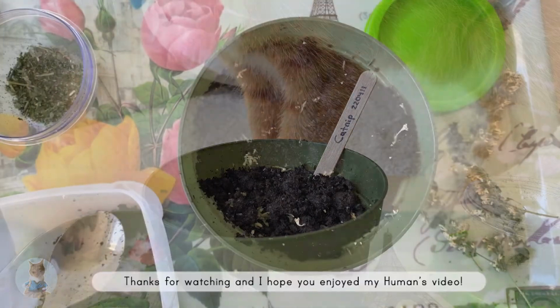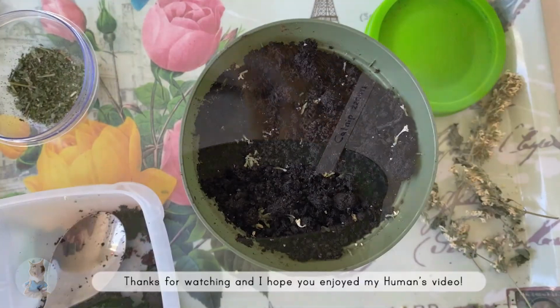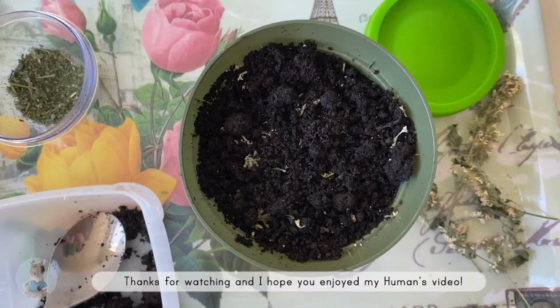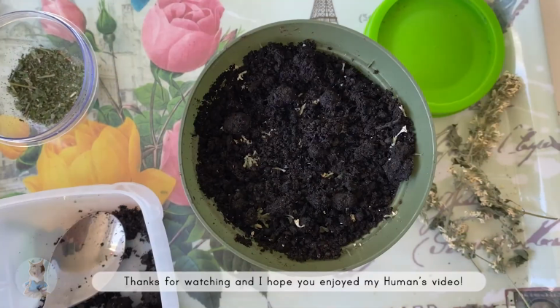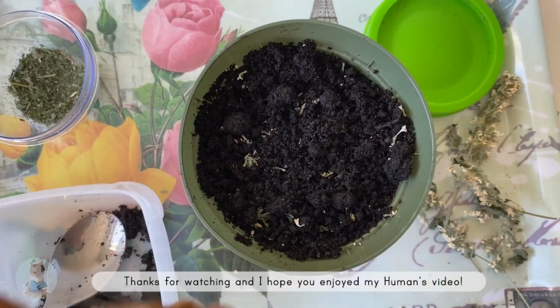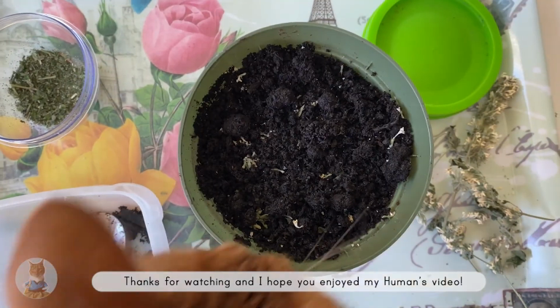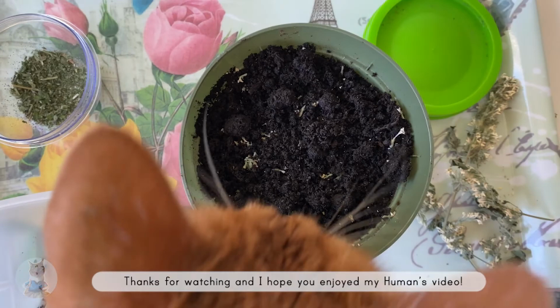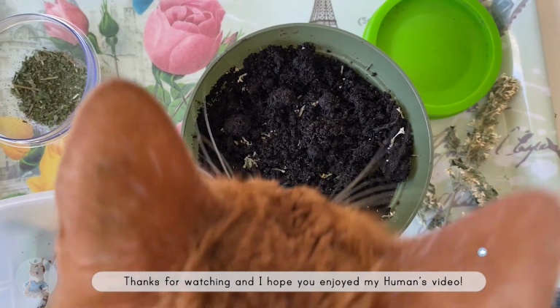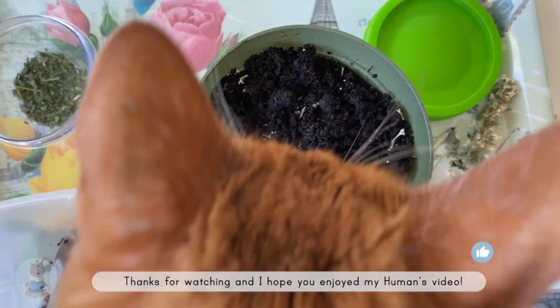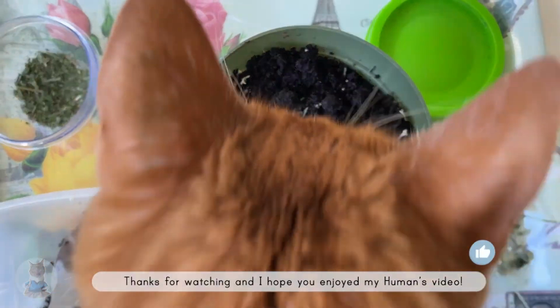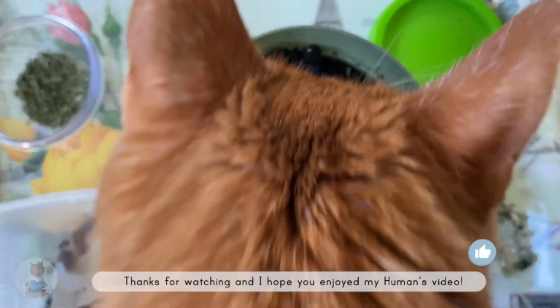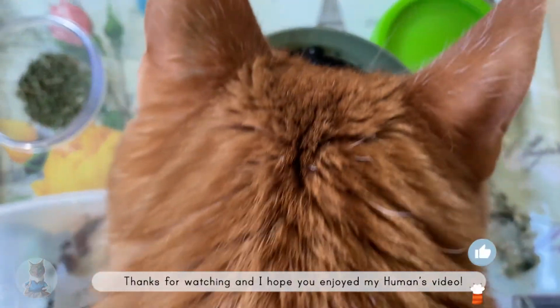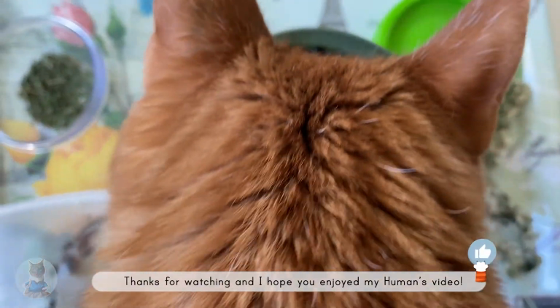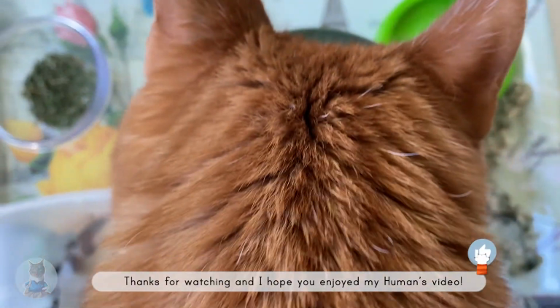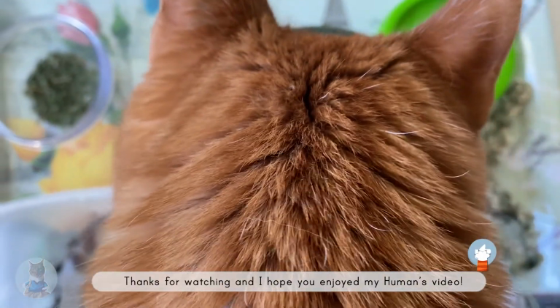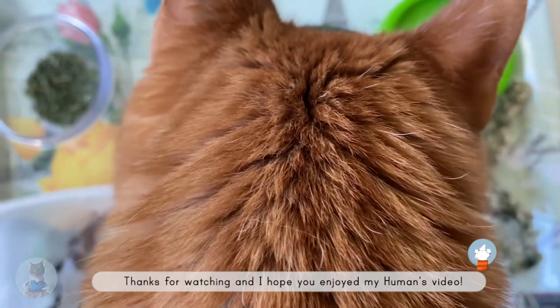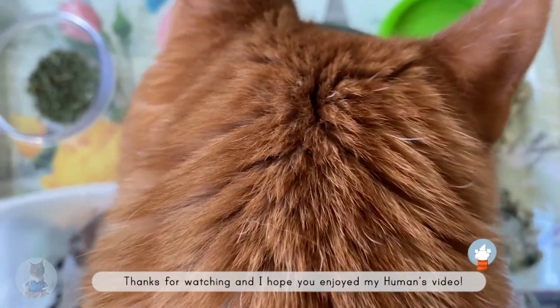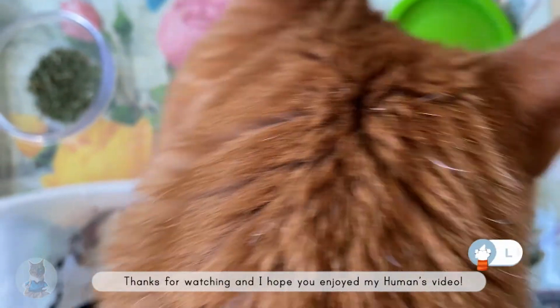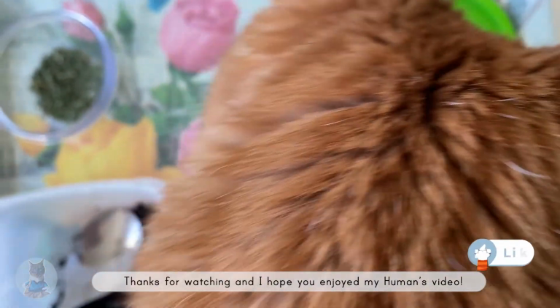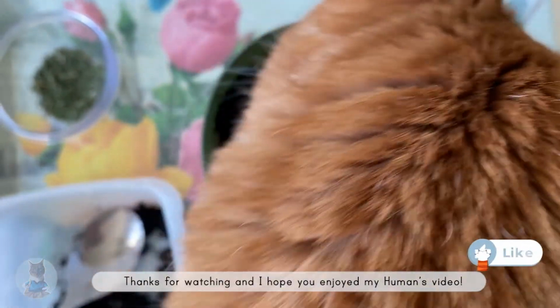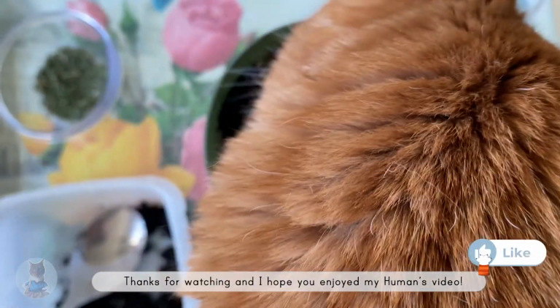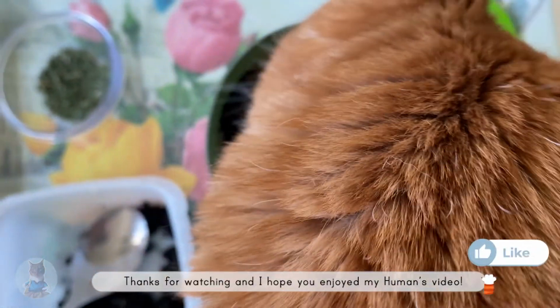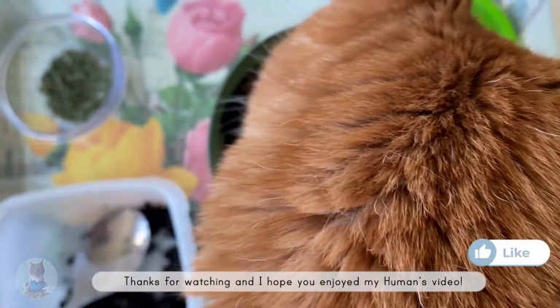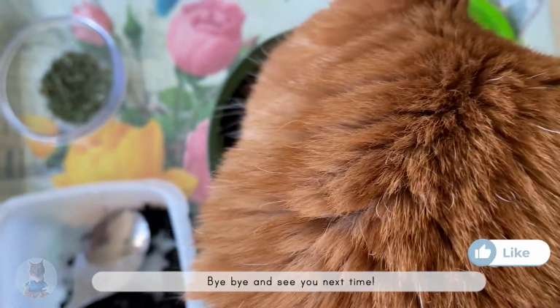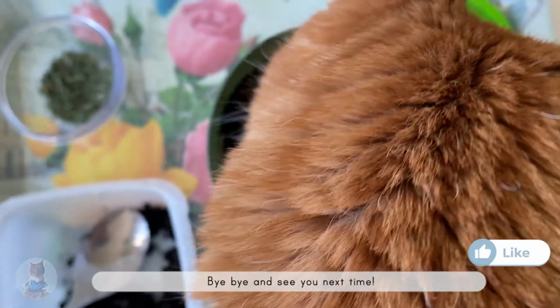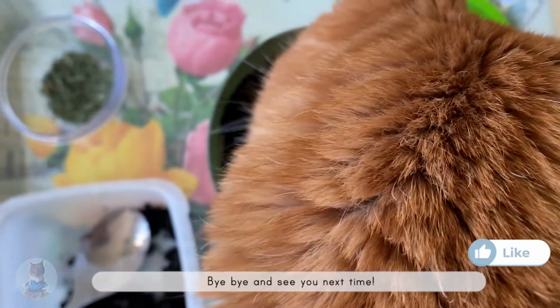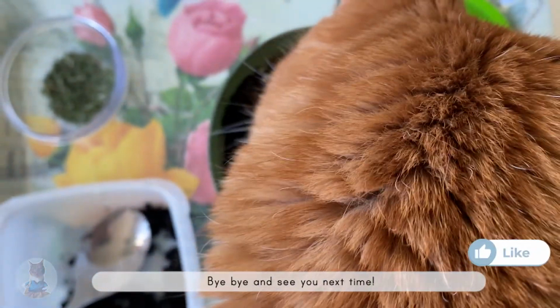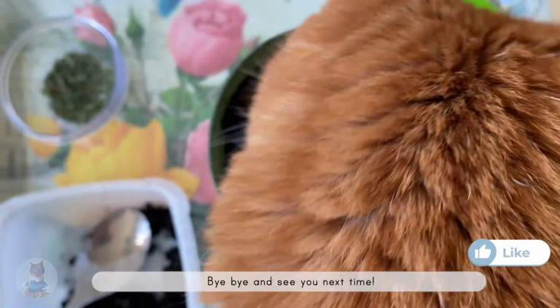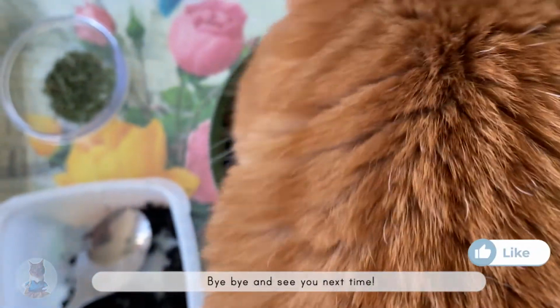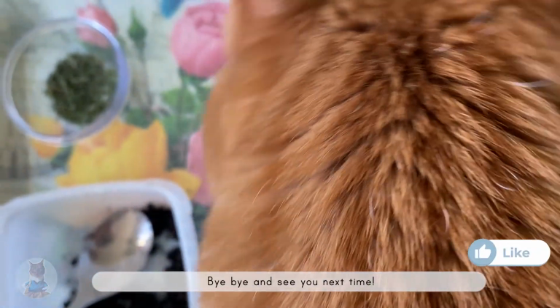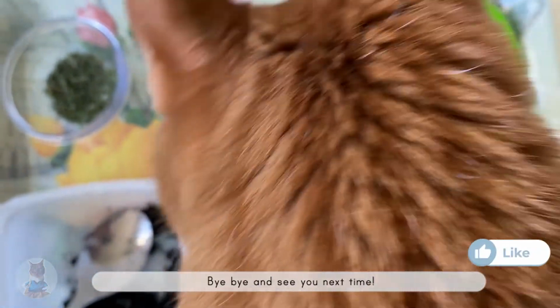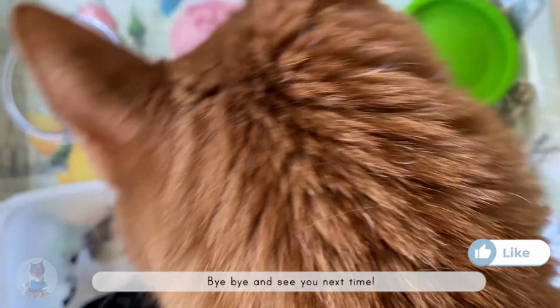Thanks for watching and I hope you enjoyed my human's video. Bye-bye and see you next time!